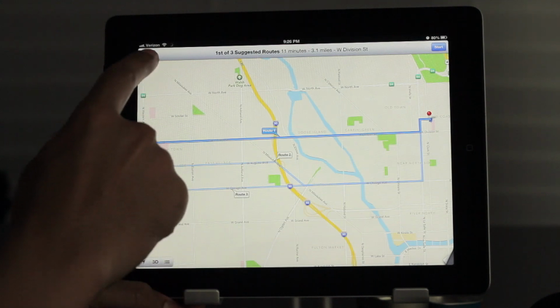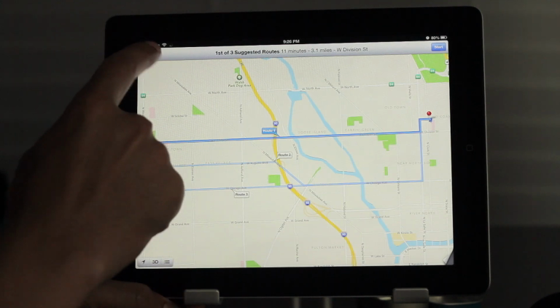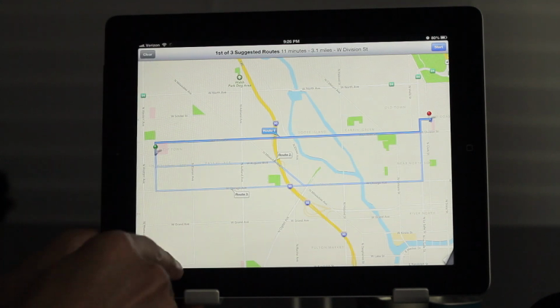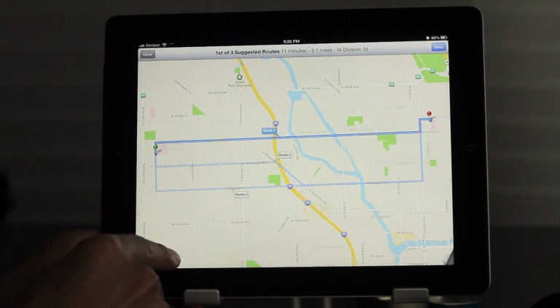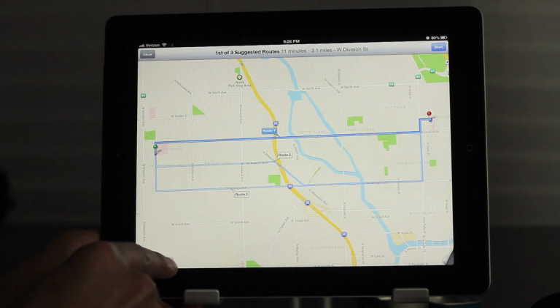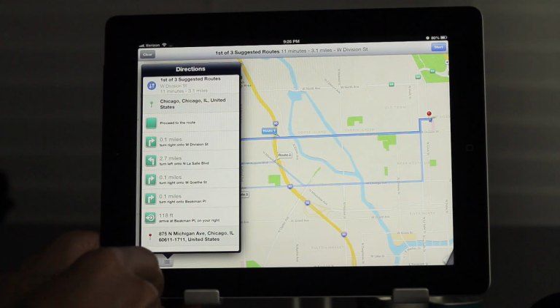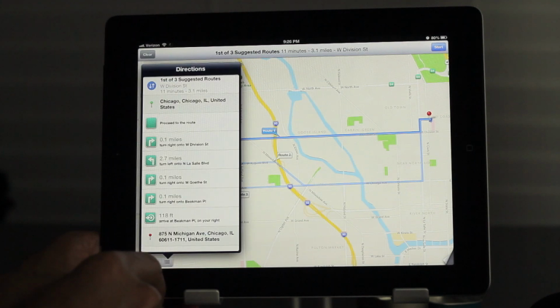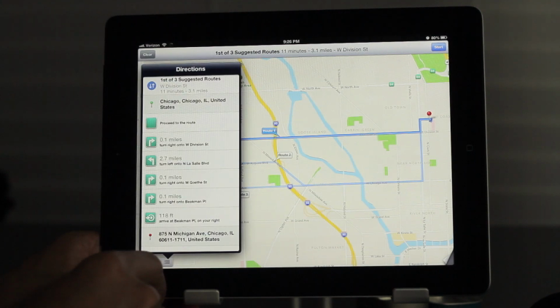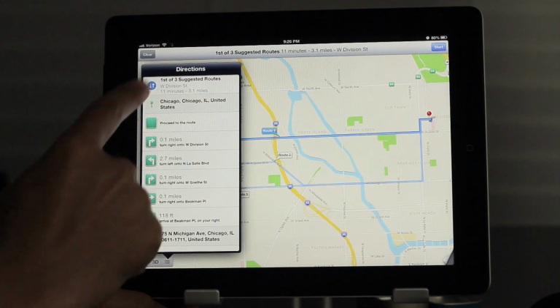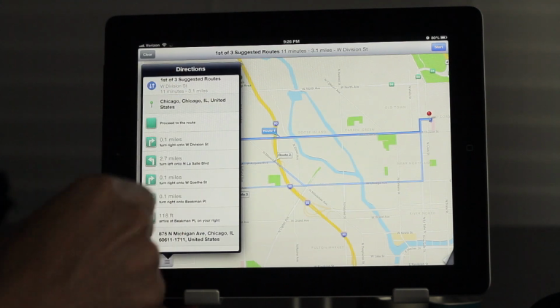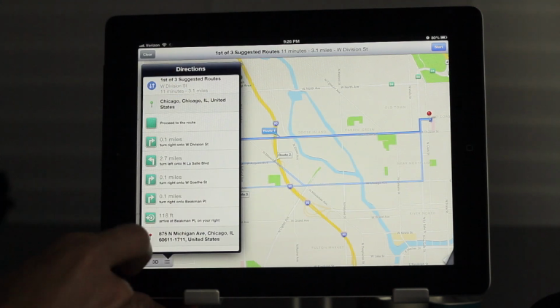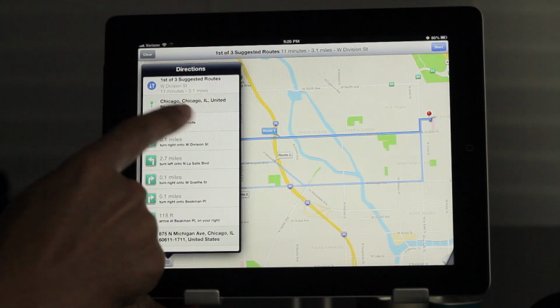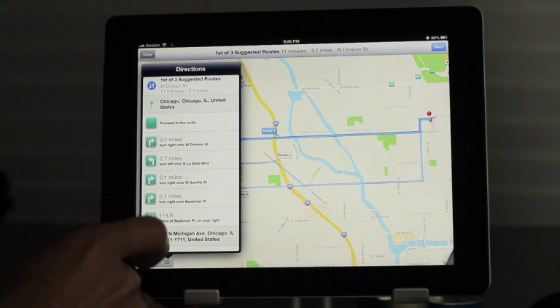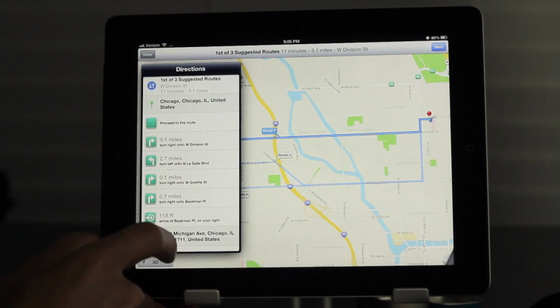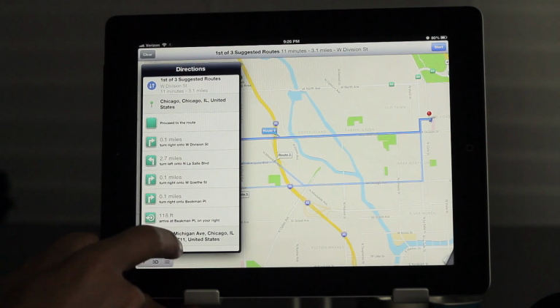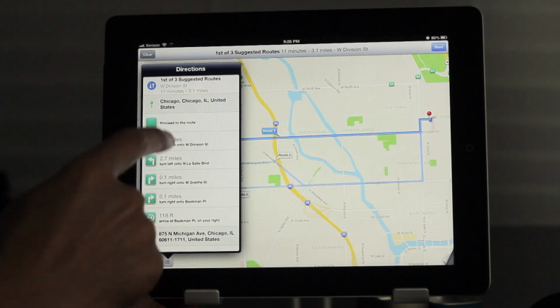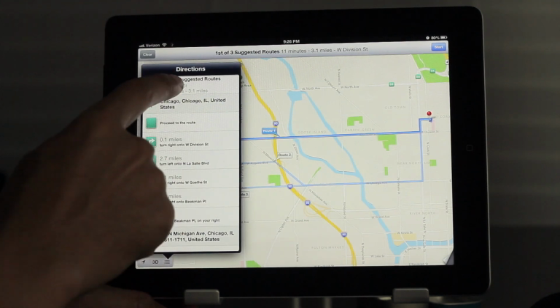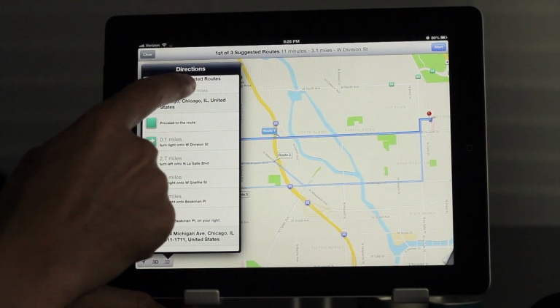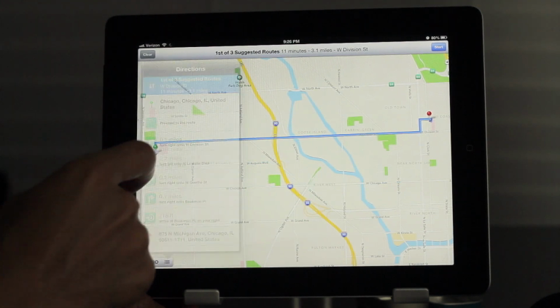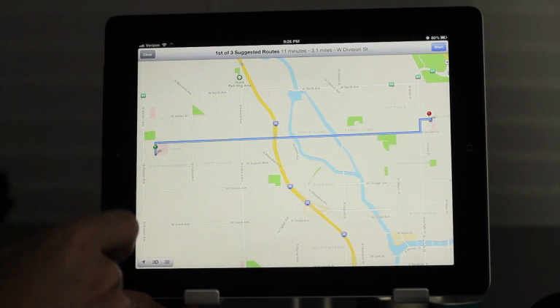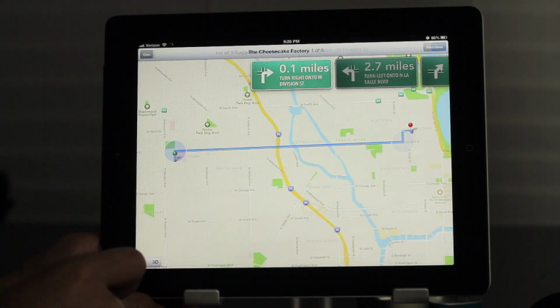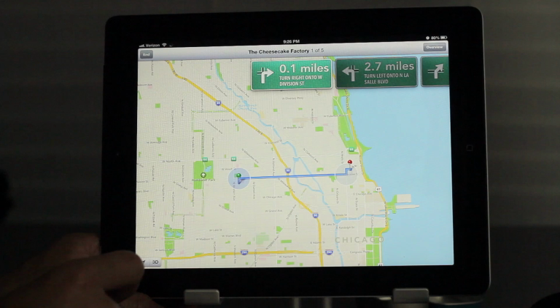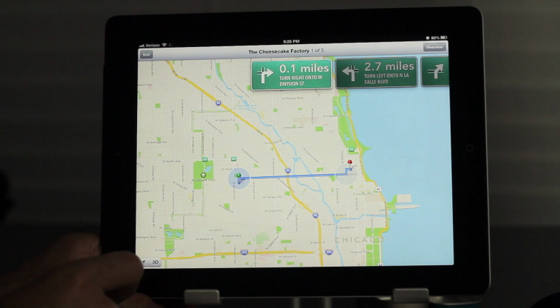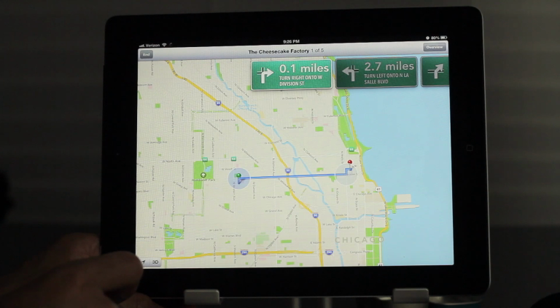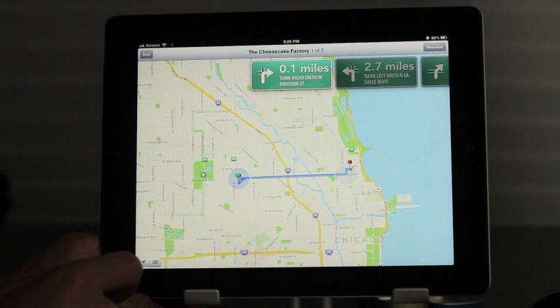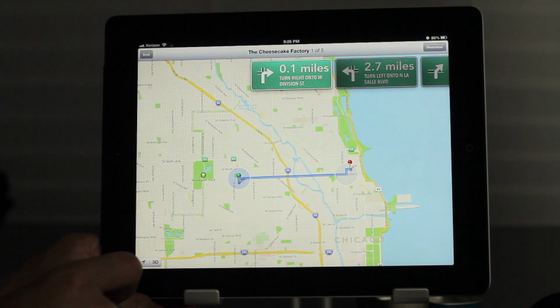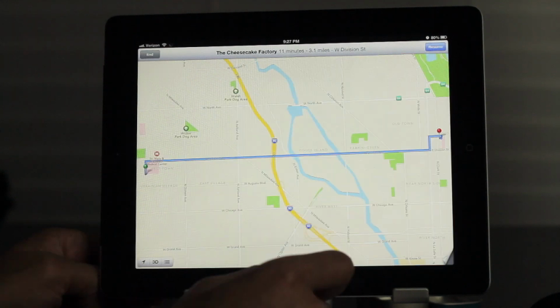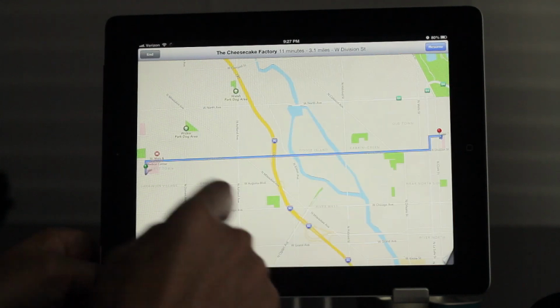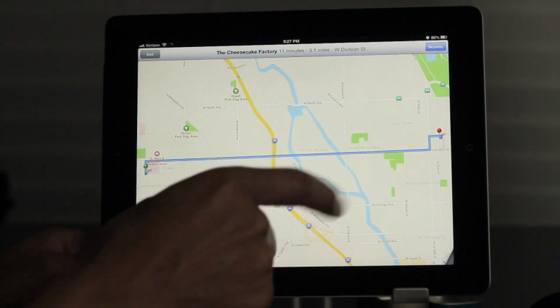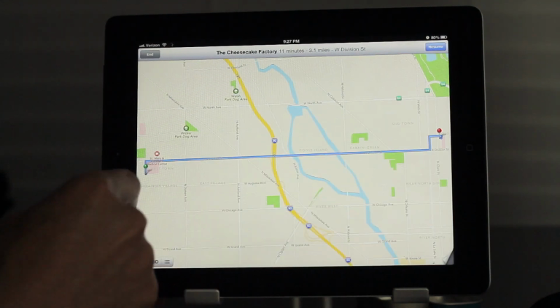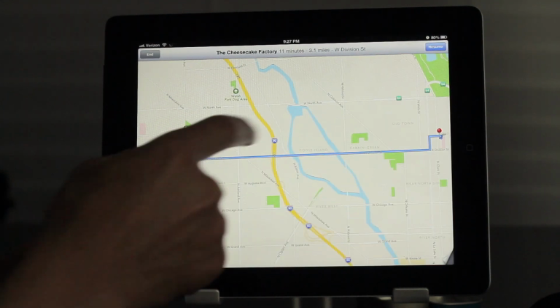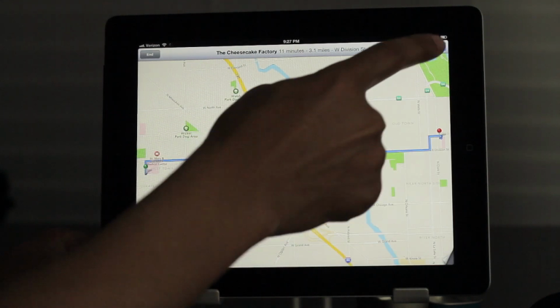It has turn-by-turn navigation — yes indeed, turn-by-turn navigation. It will talk to you in a Siri voice and tell you where to go.